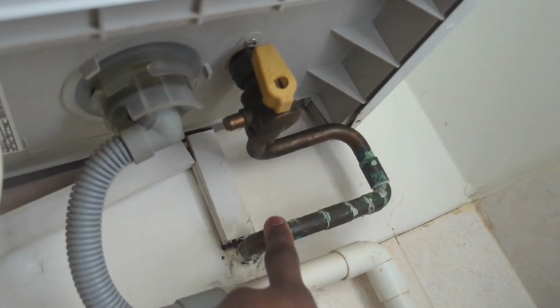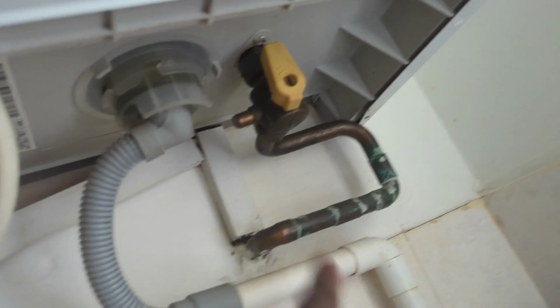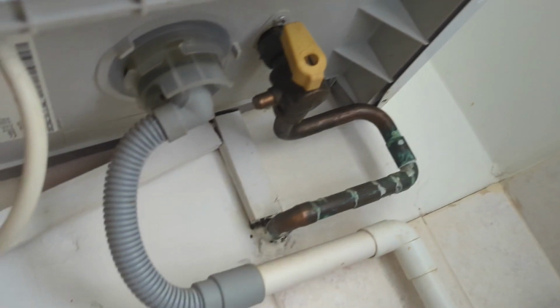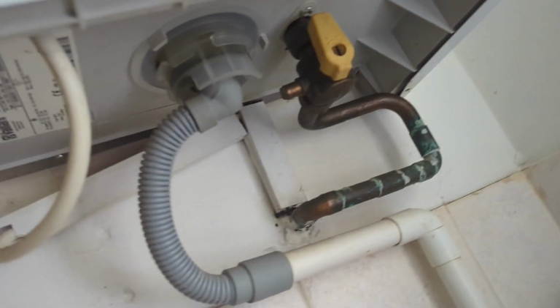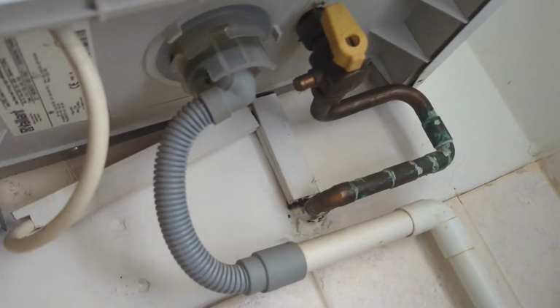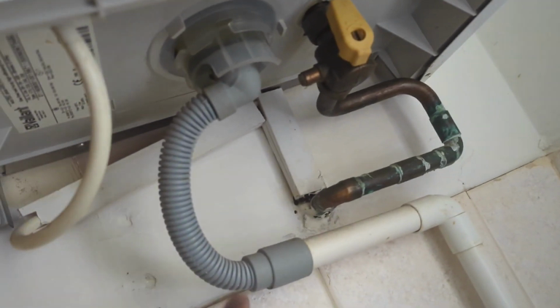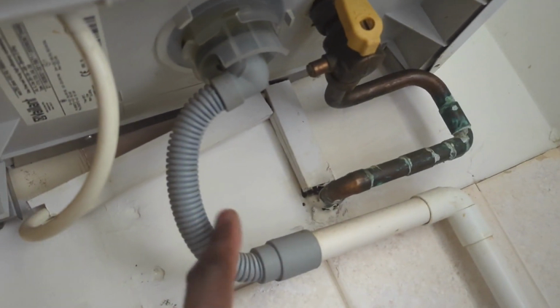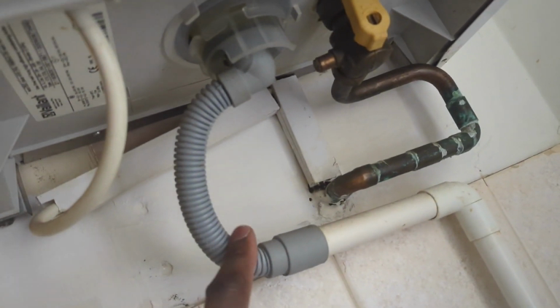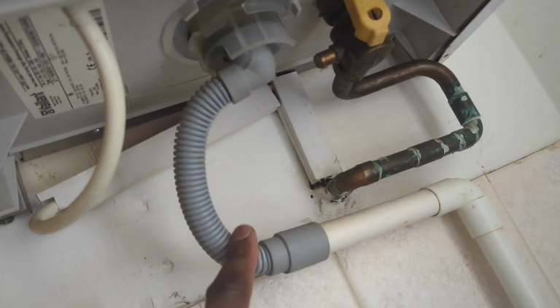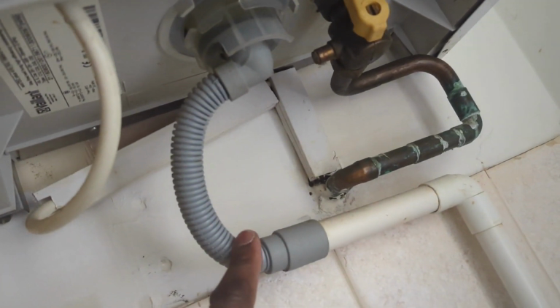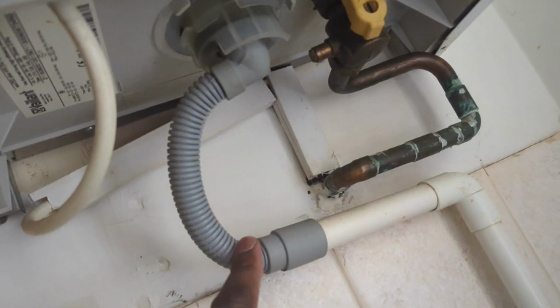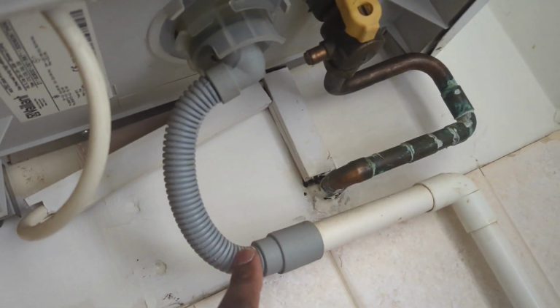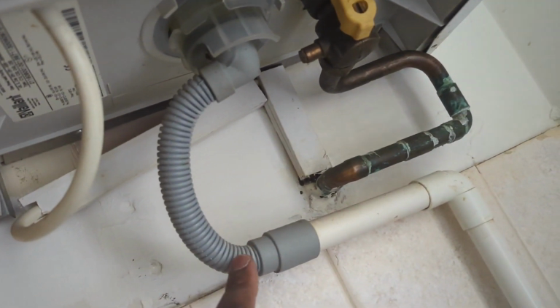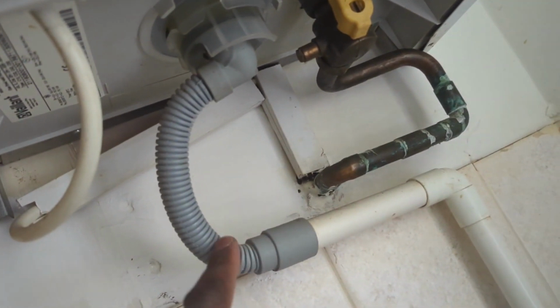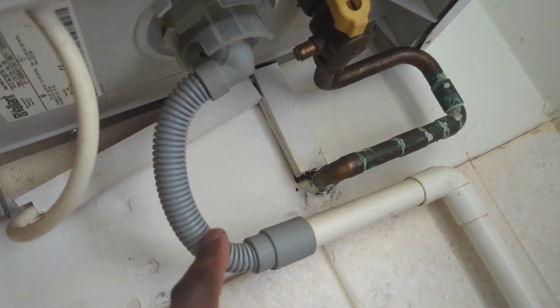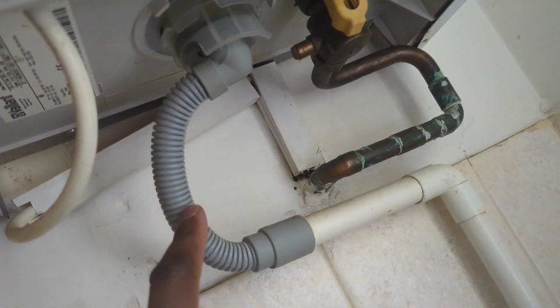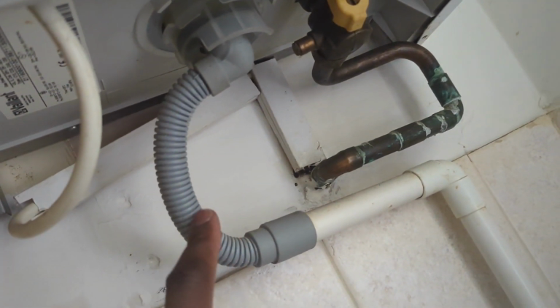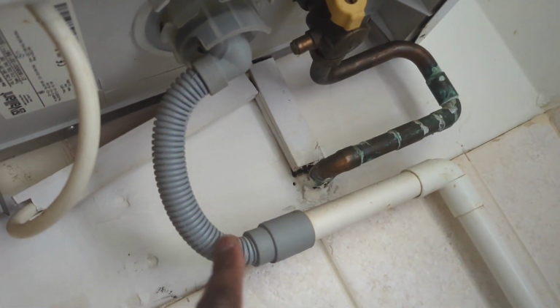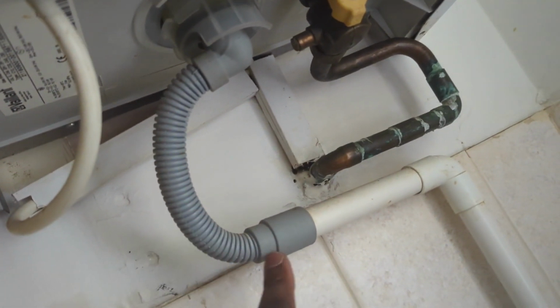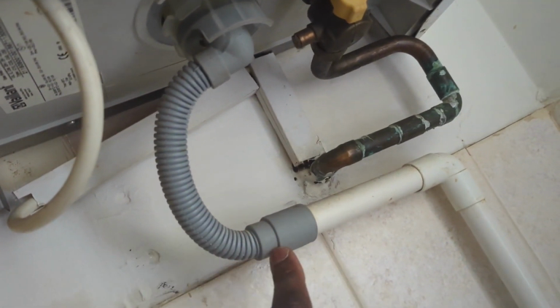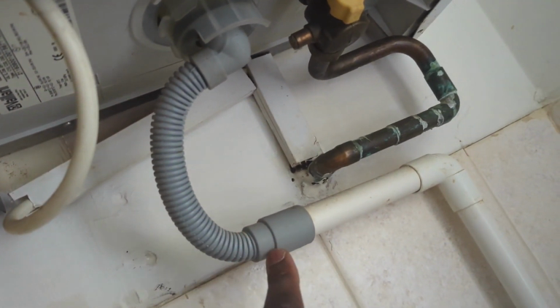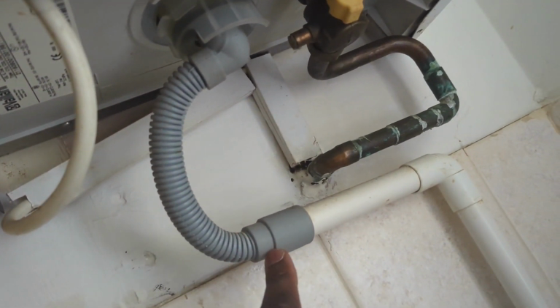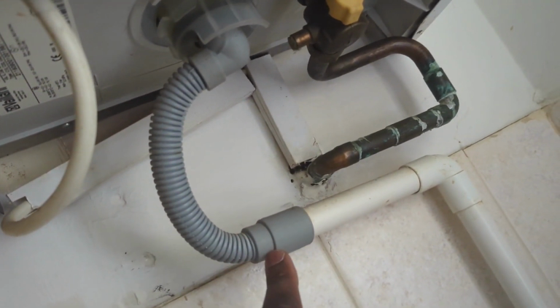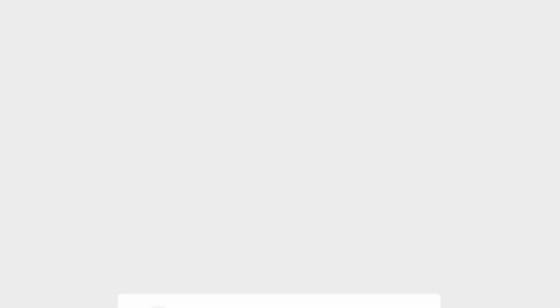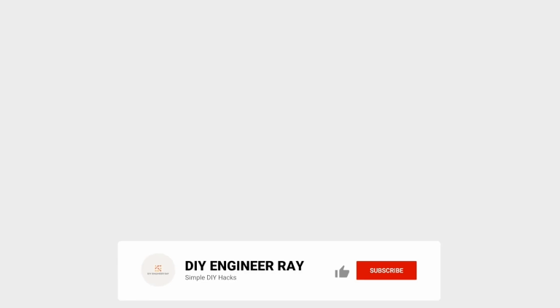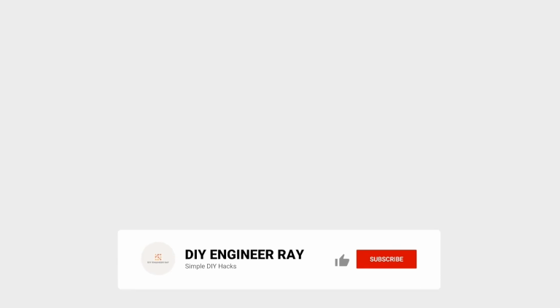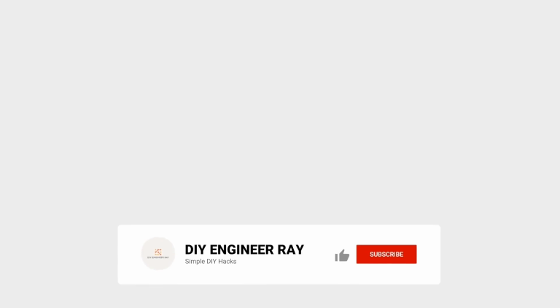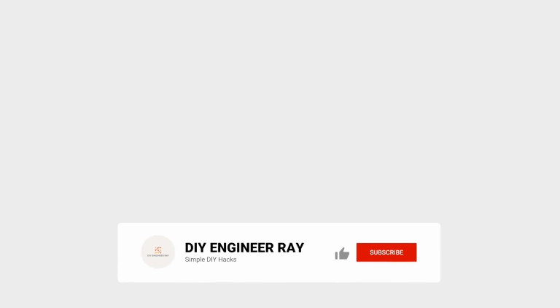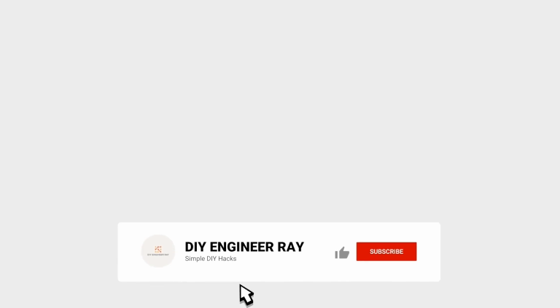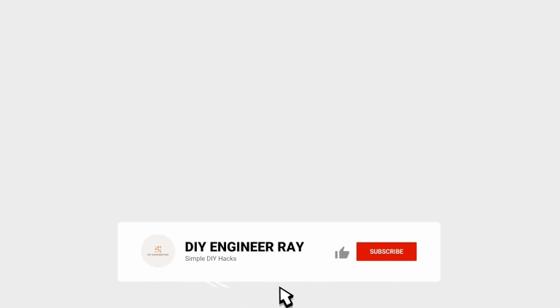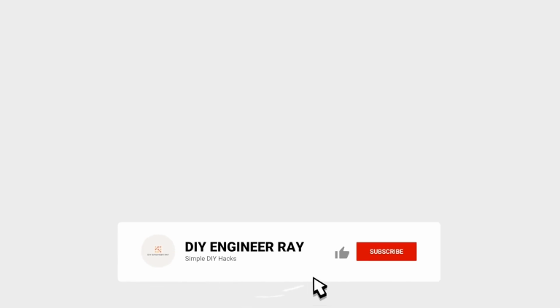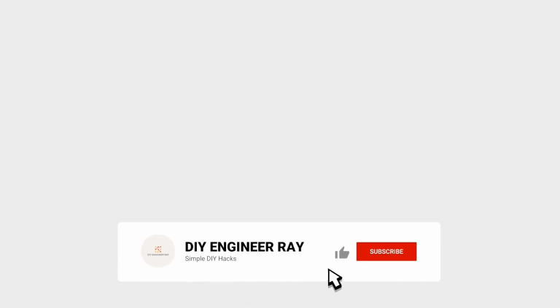At the bottom of the boiler we've got the gas pipe, which I'm pointing at now. We also have an overflow drain.